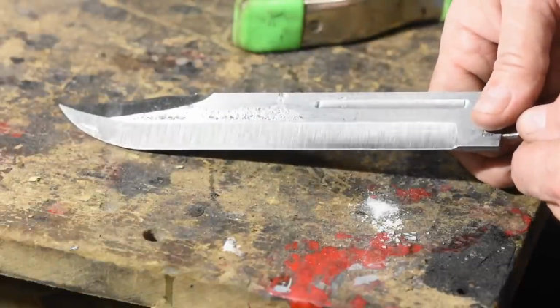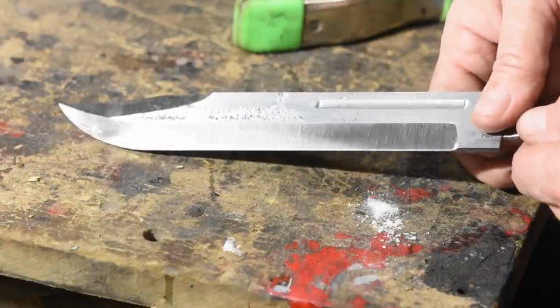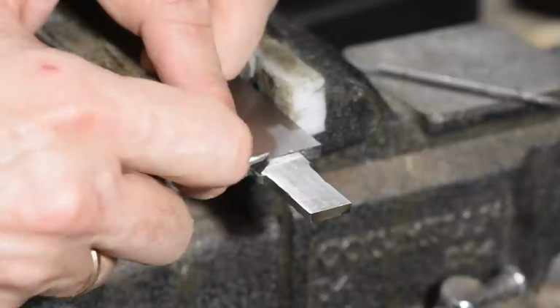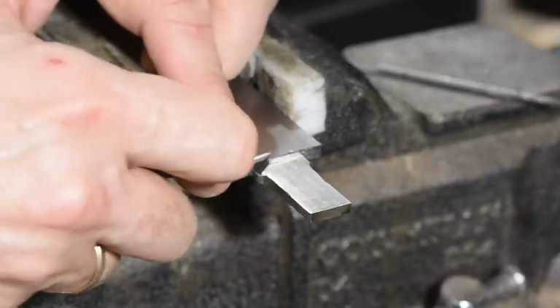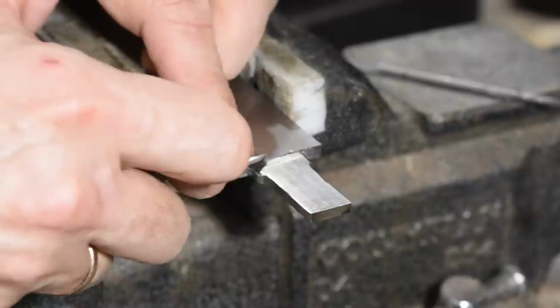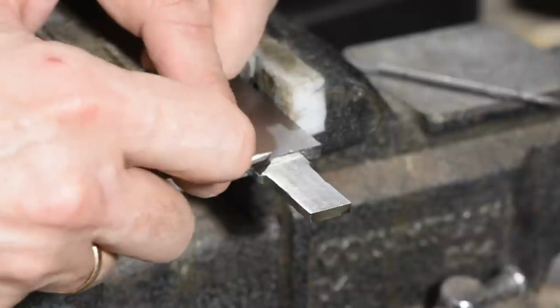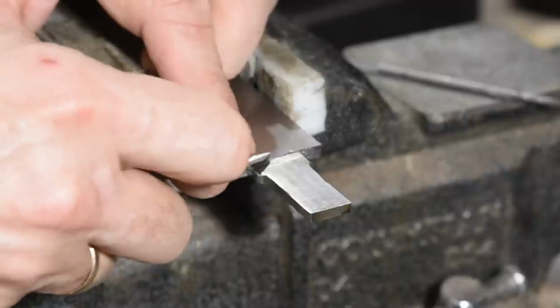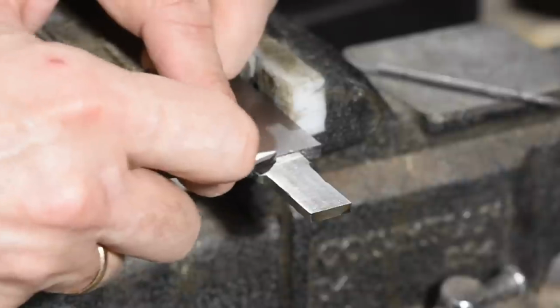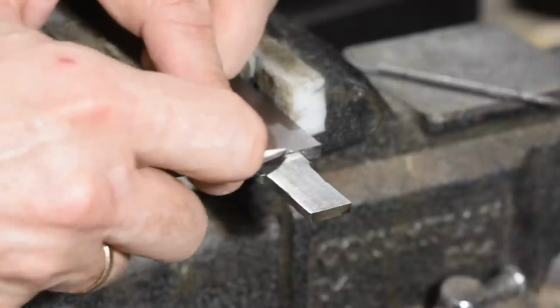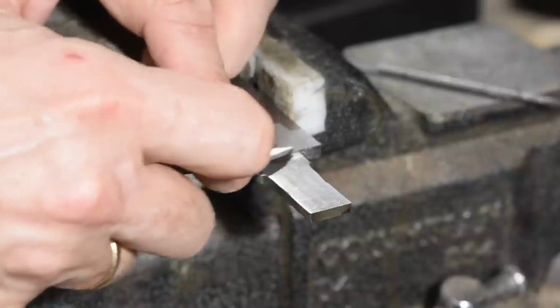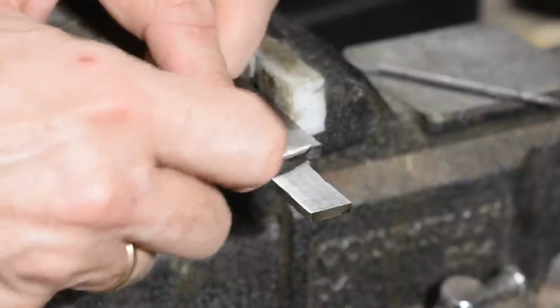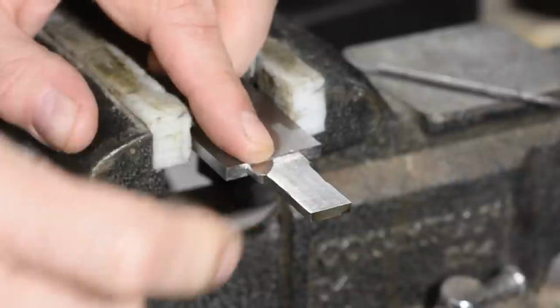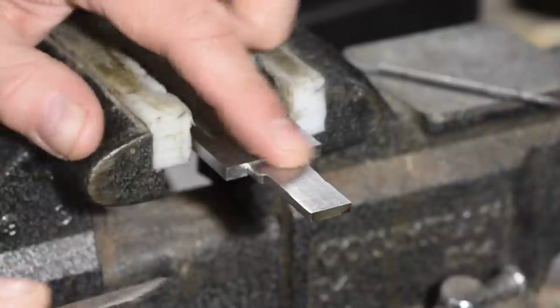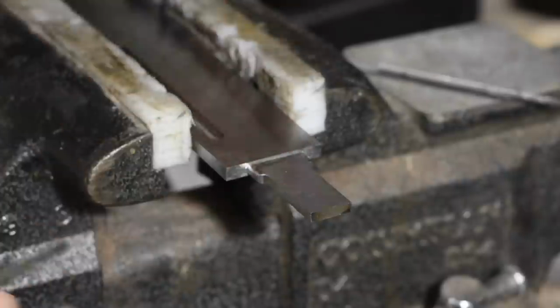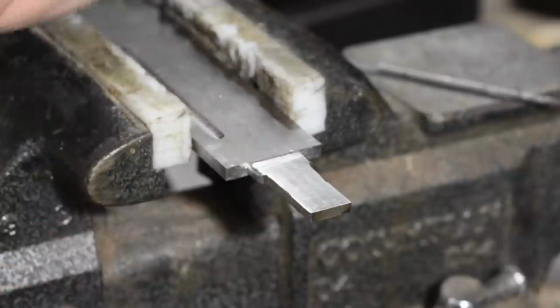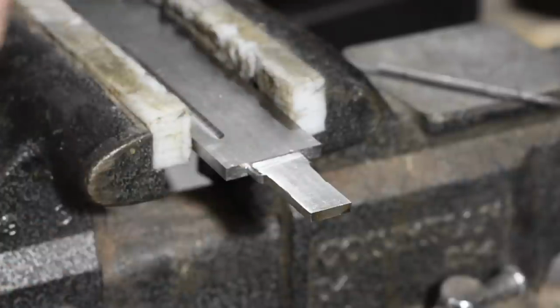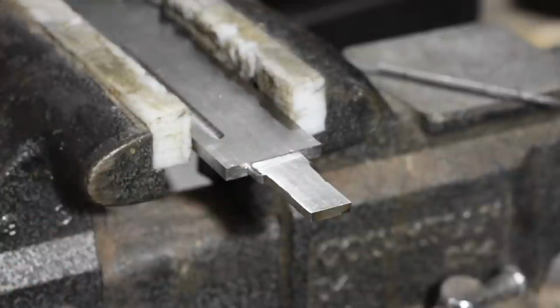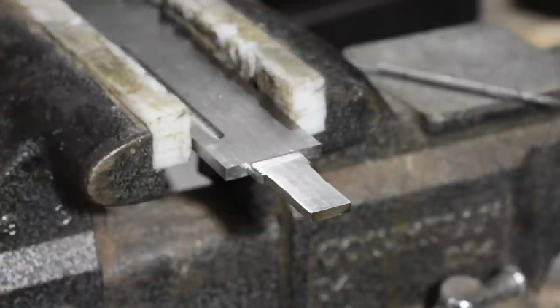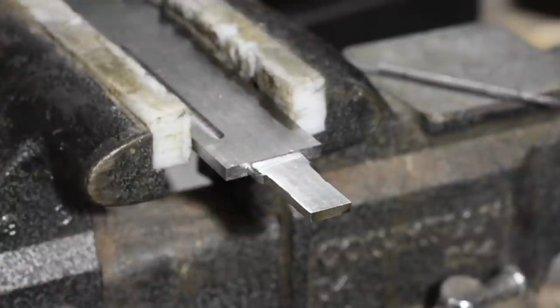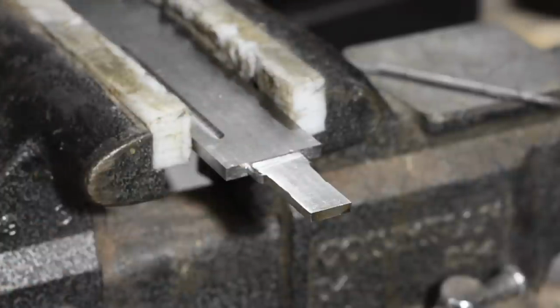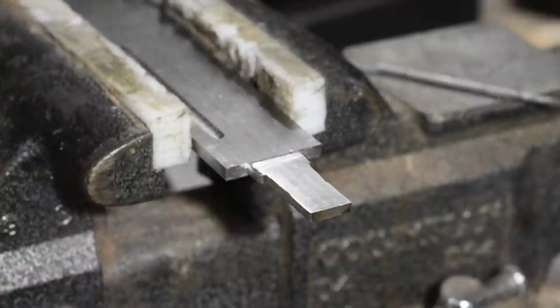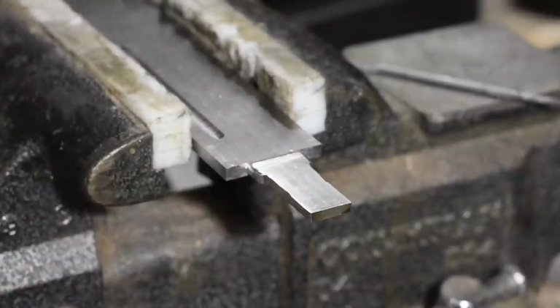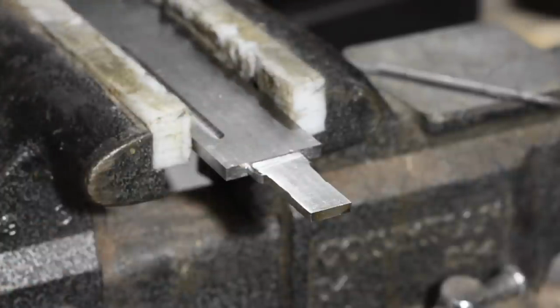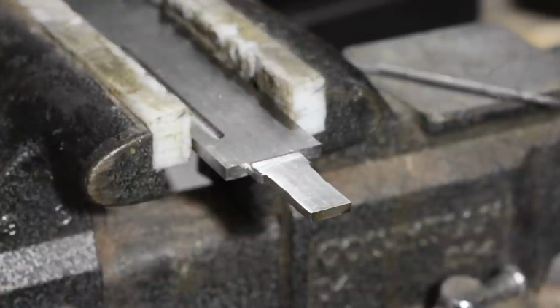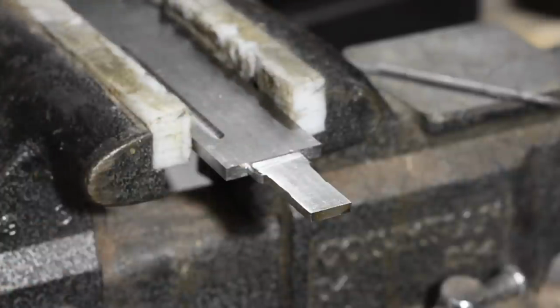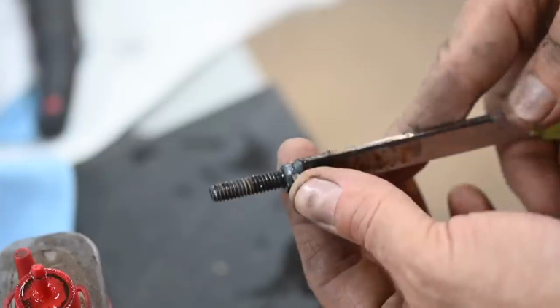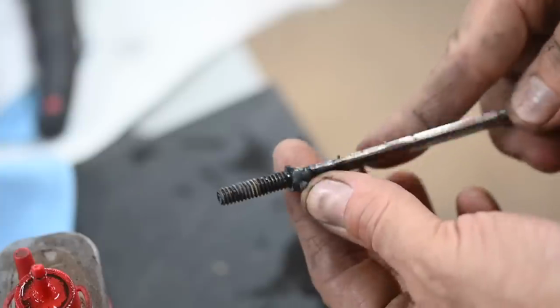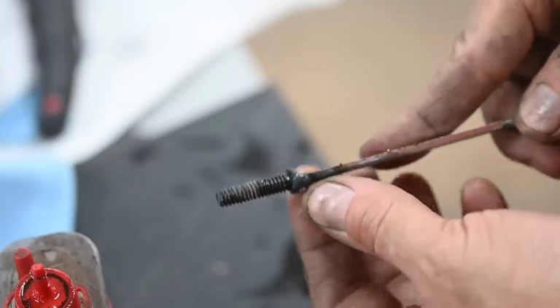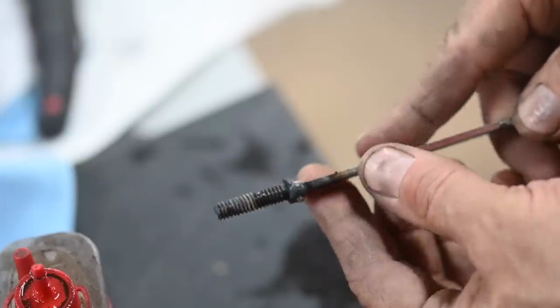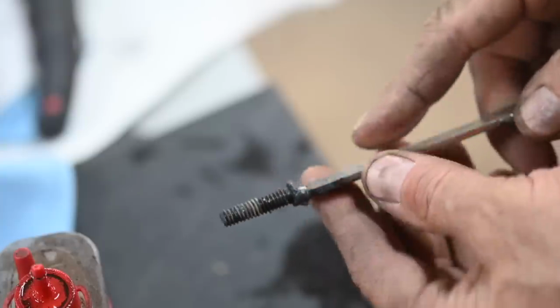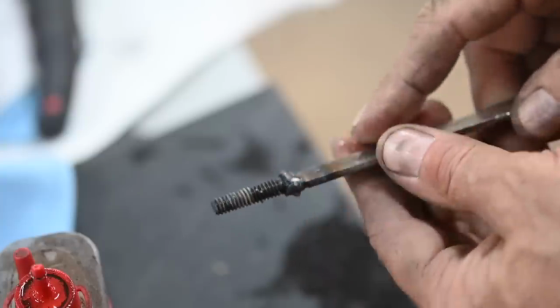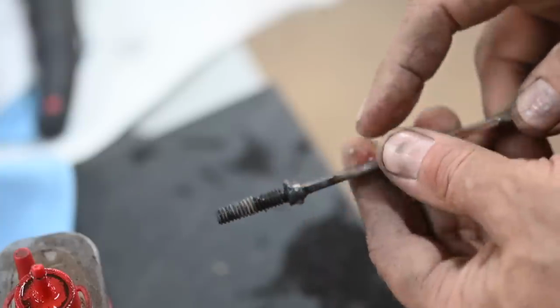The final job in roughing out the blade will be to weld a threaded extension on, which will thread into the base of the pommel.